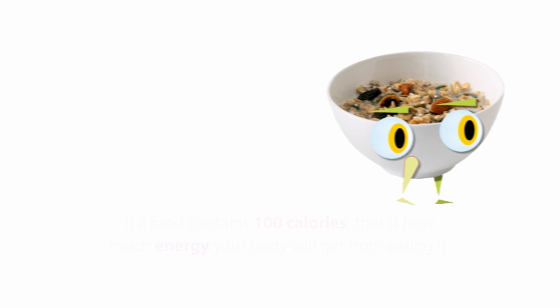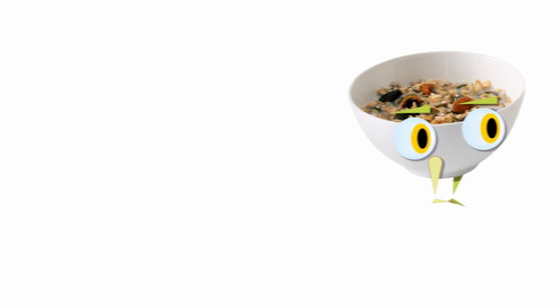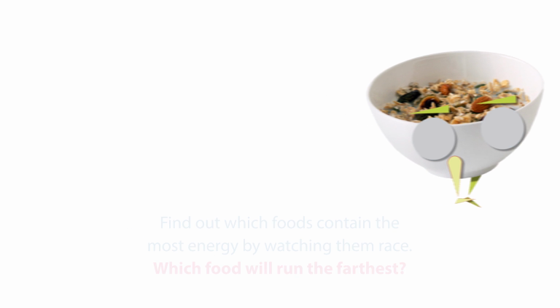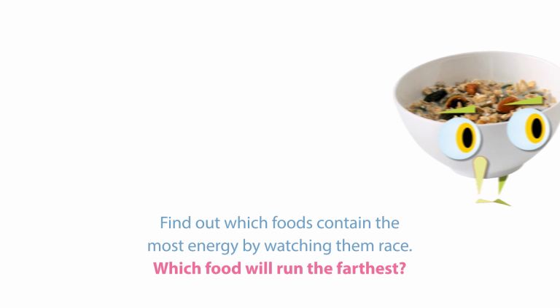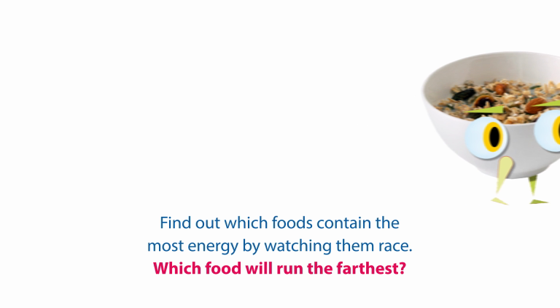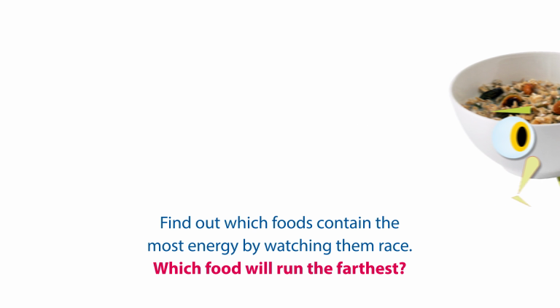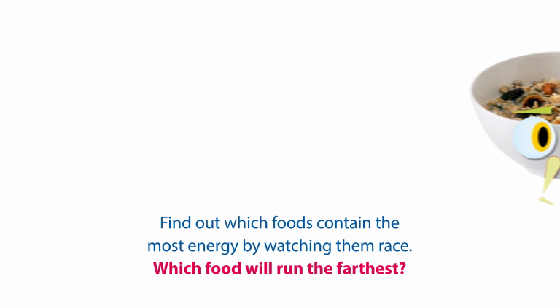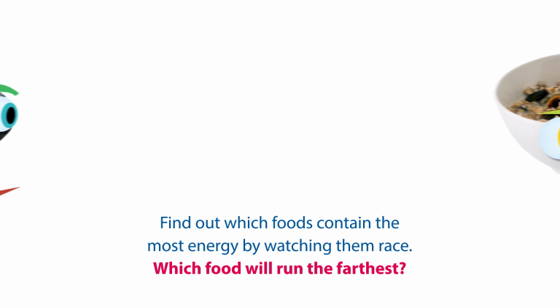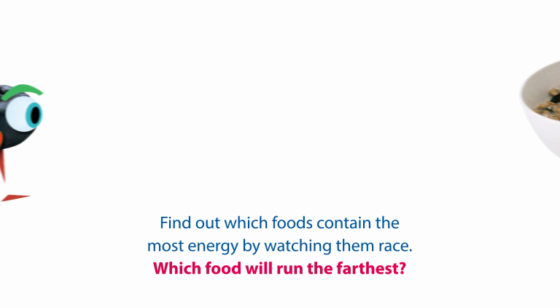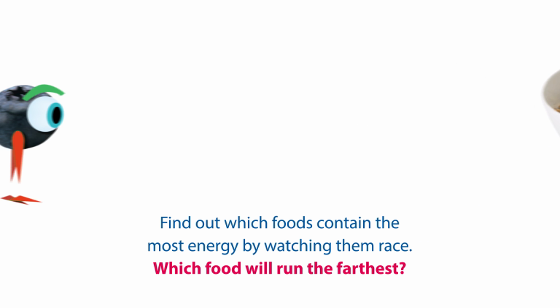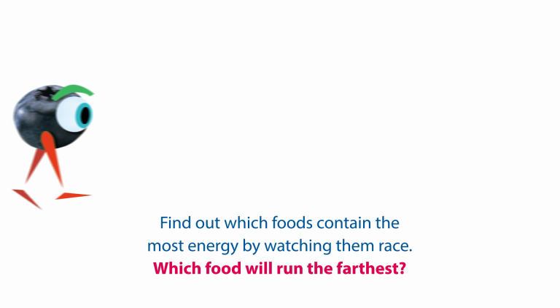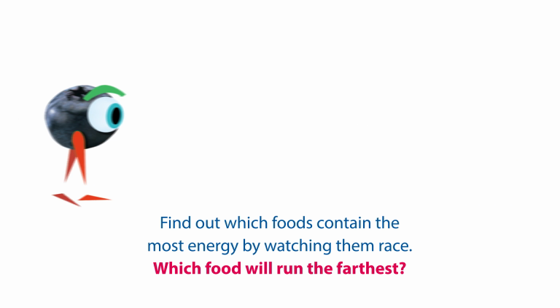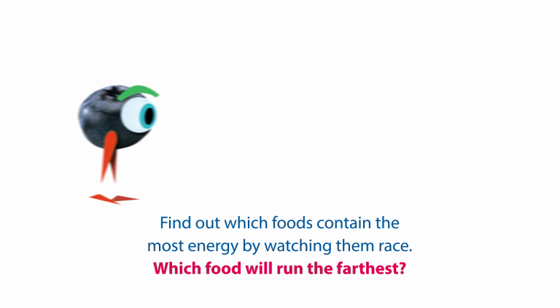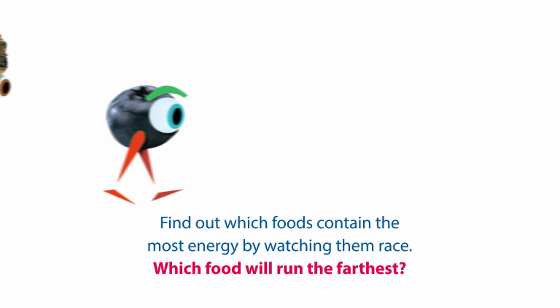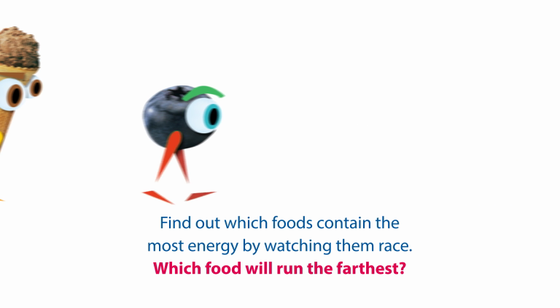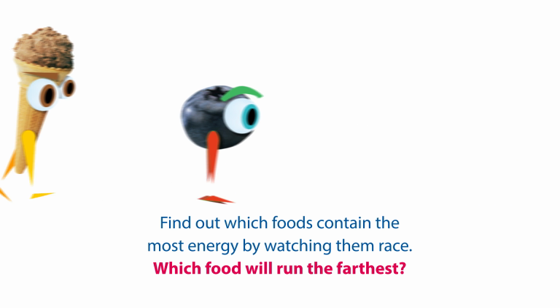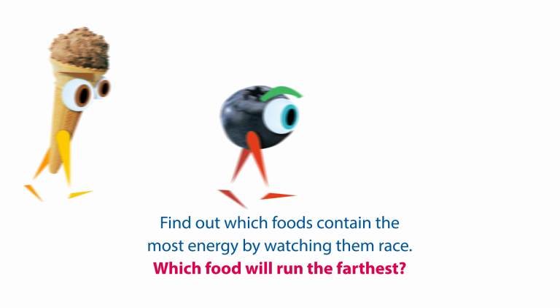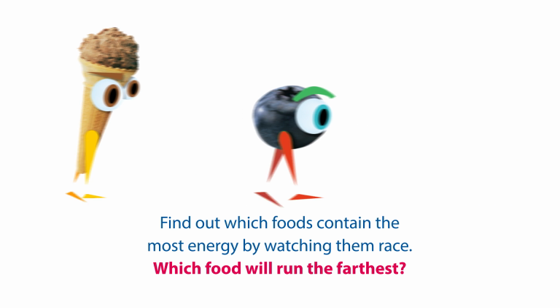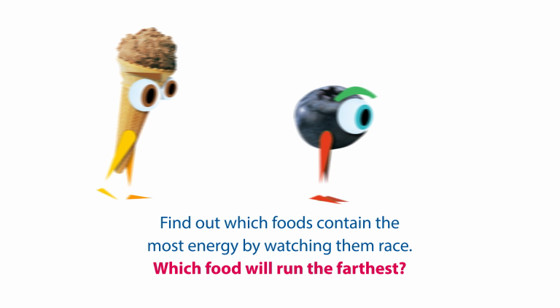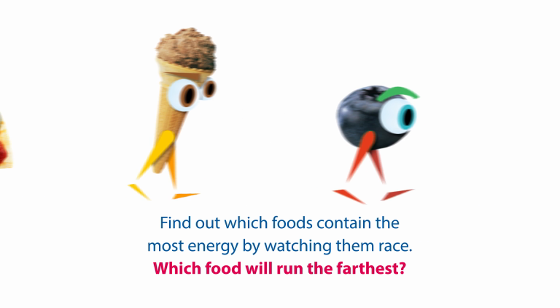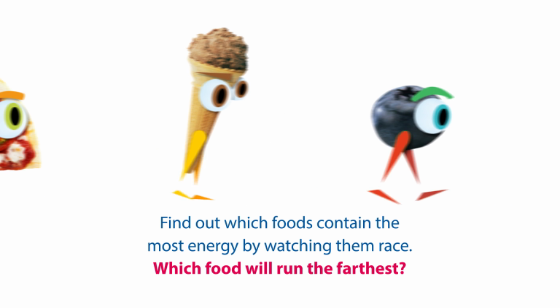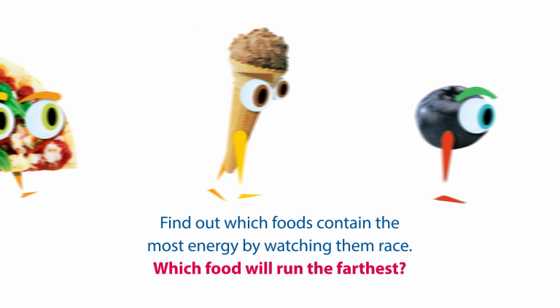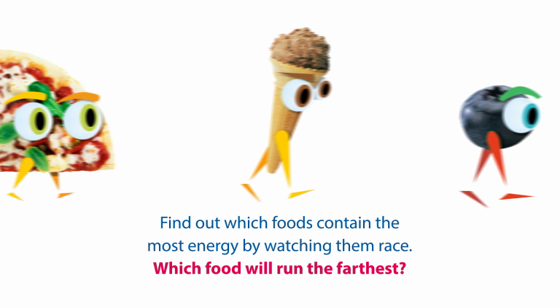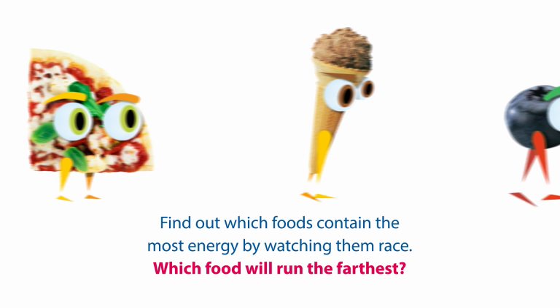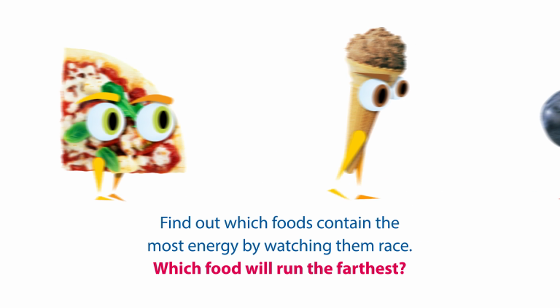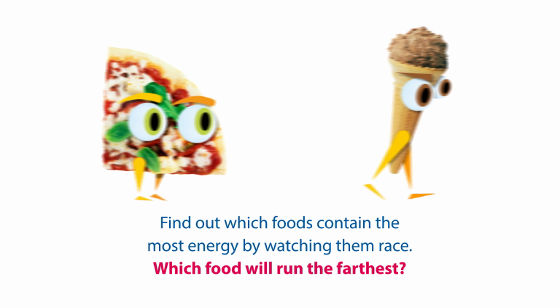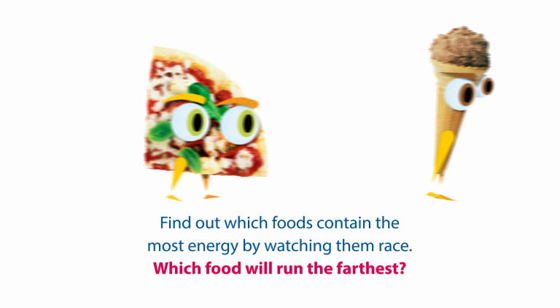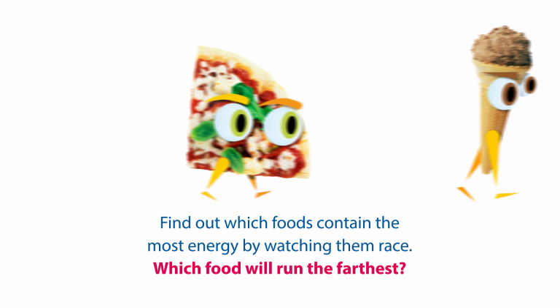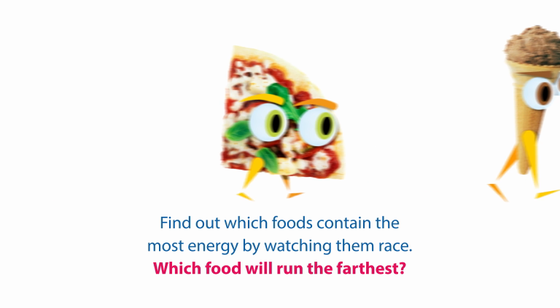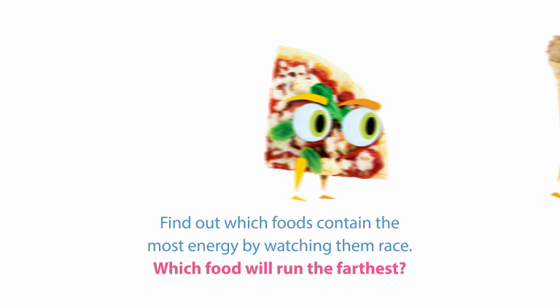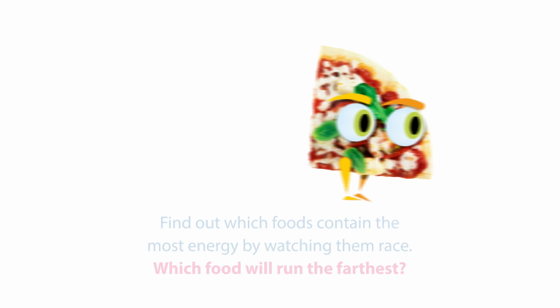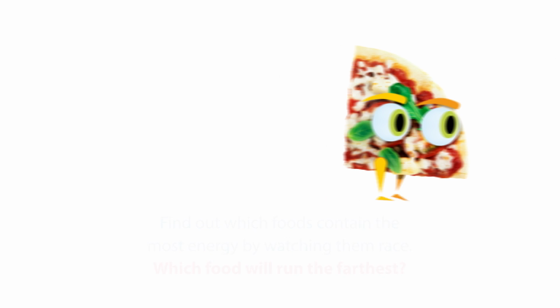Find out which foods contain the most energy by watching them race. Which food will run the farthest?